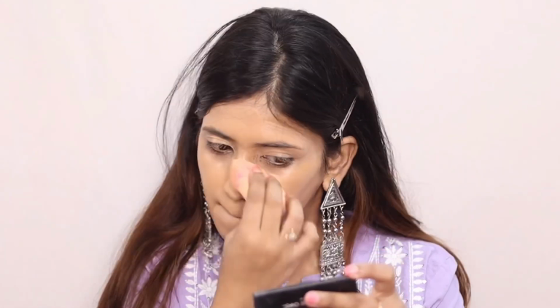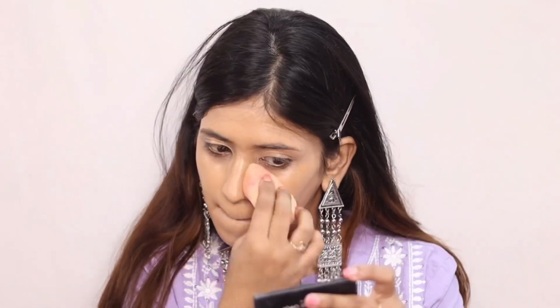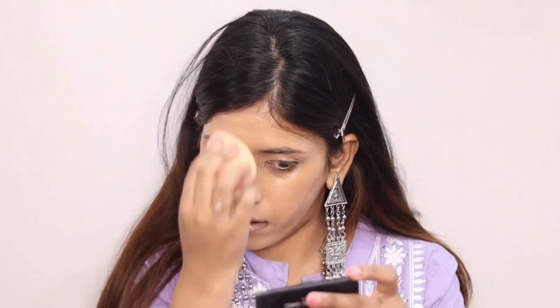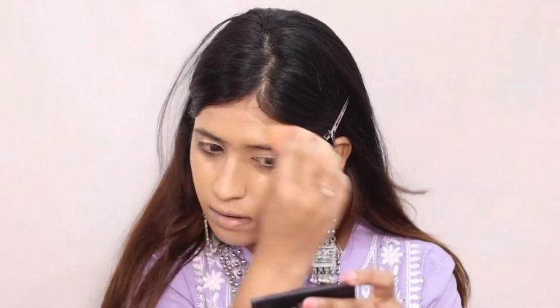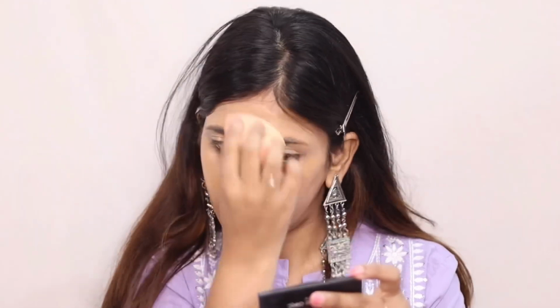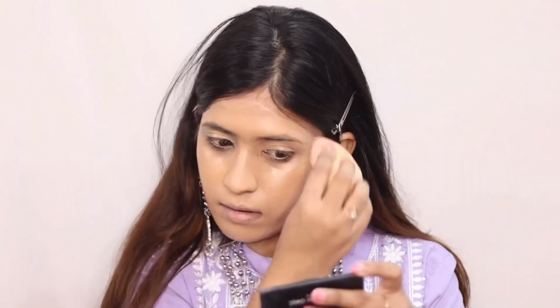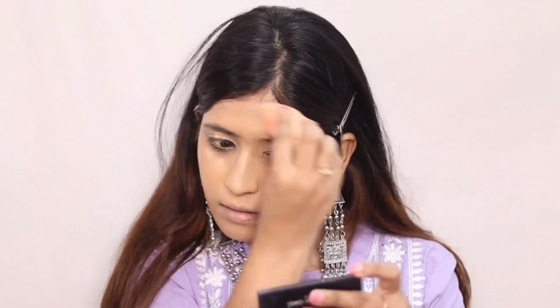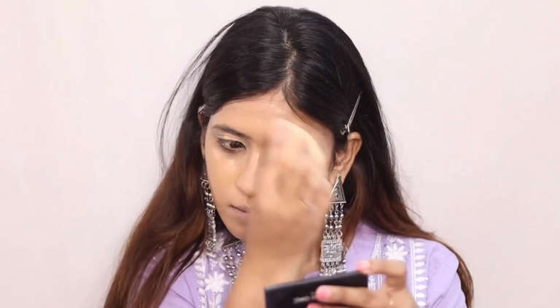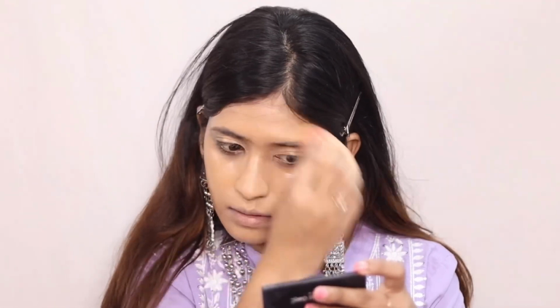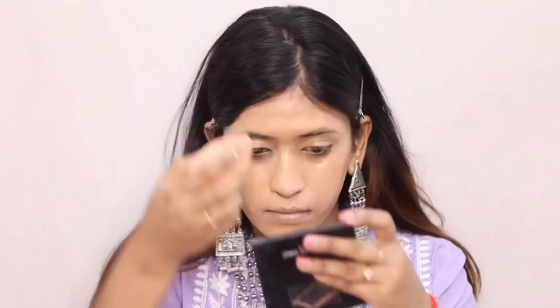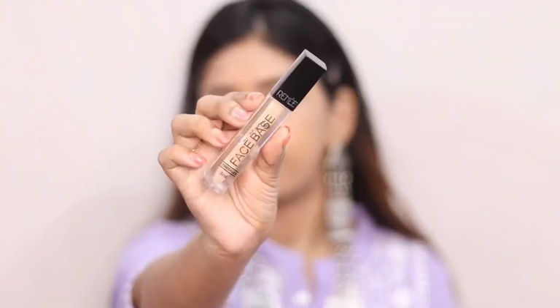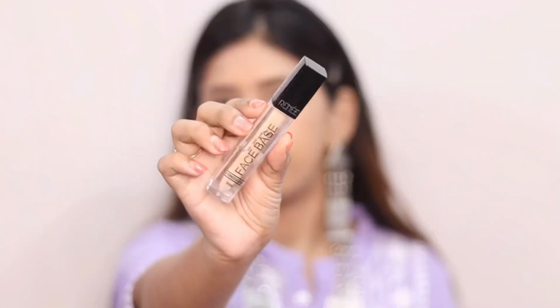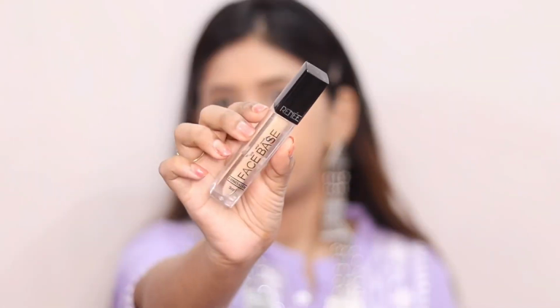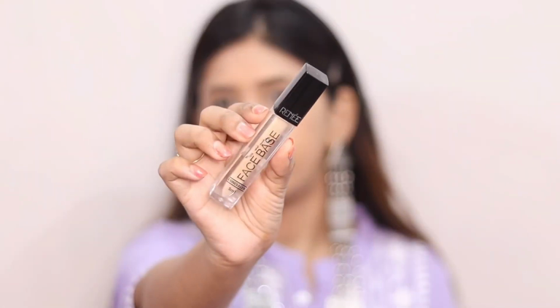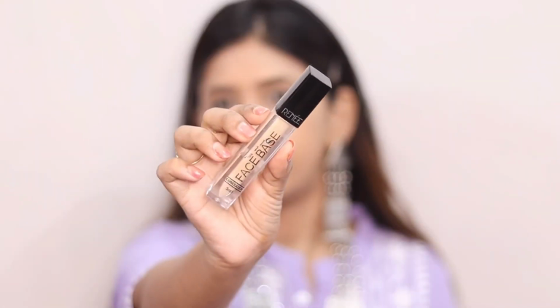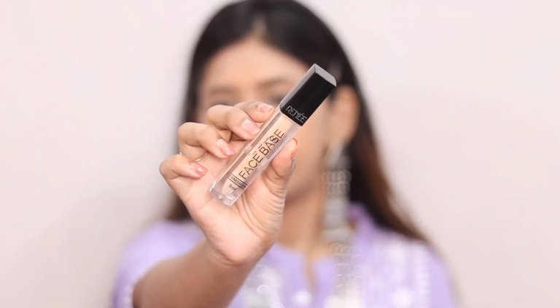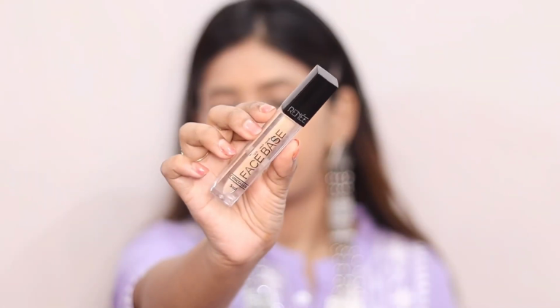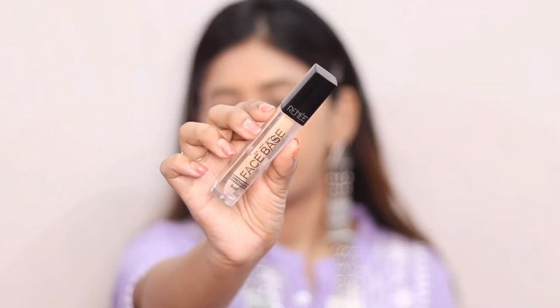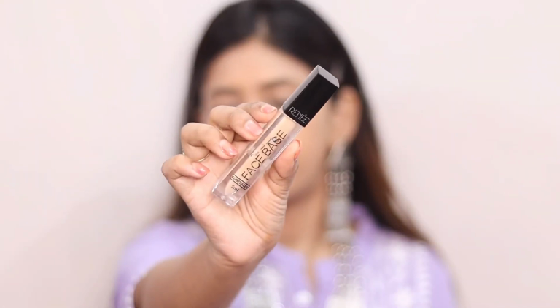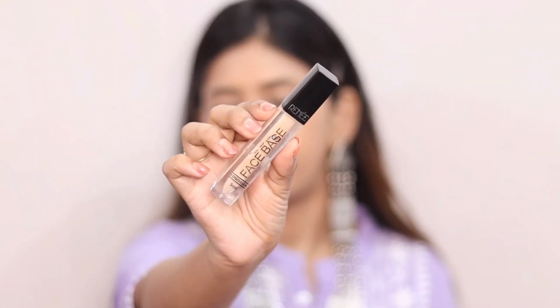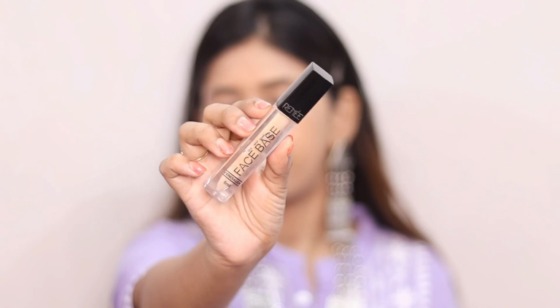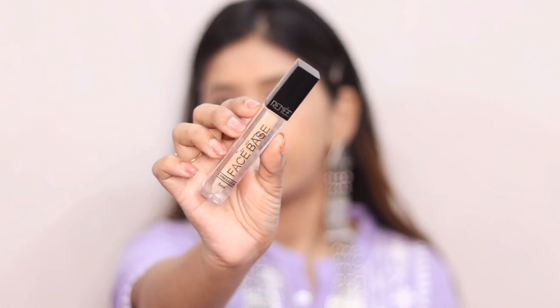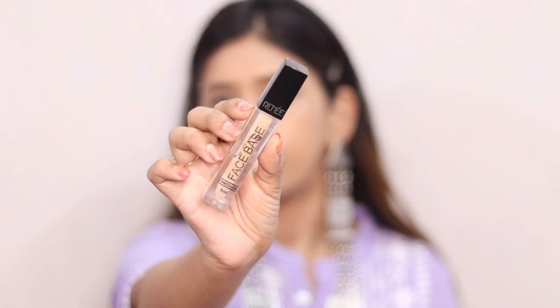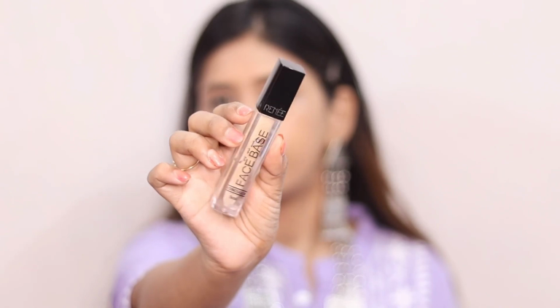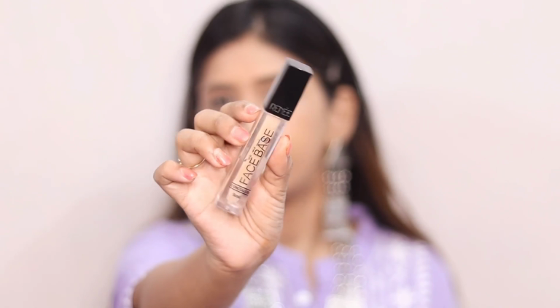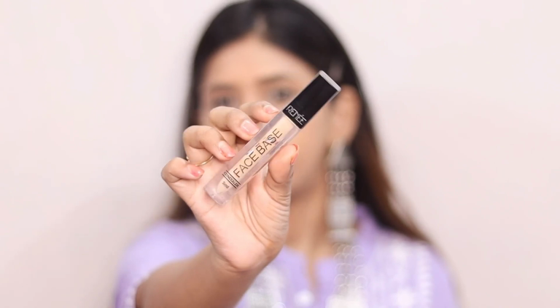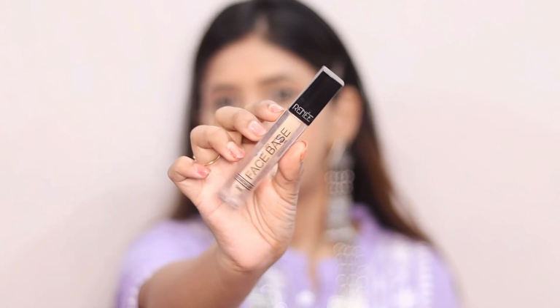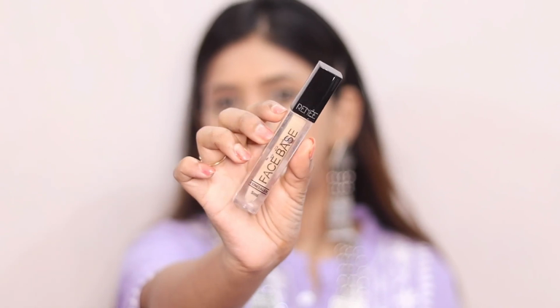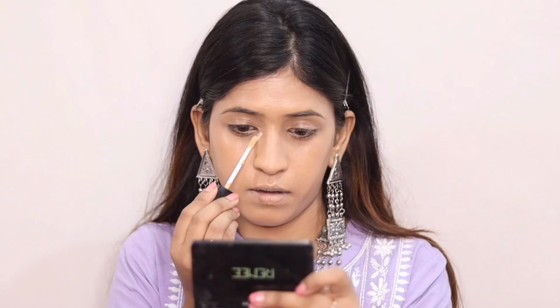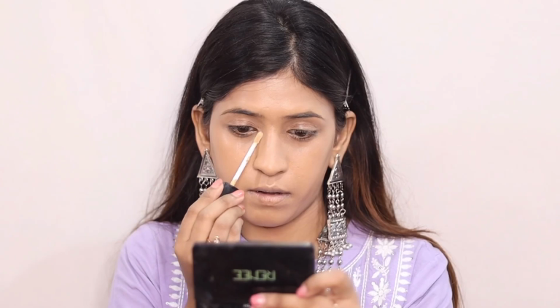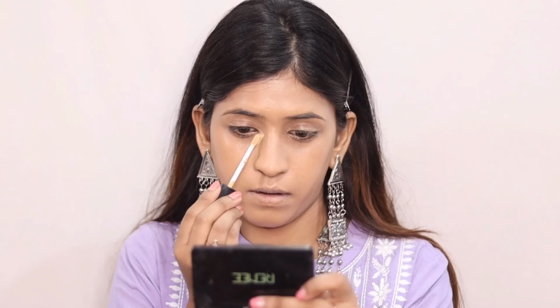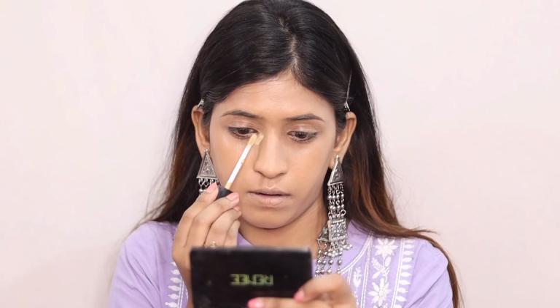It will give a medium coverage. Yes, but I really liked that aspect of it.